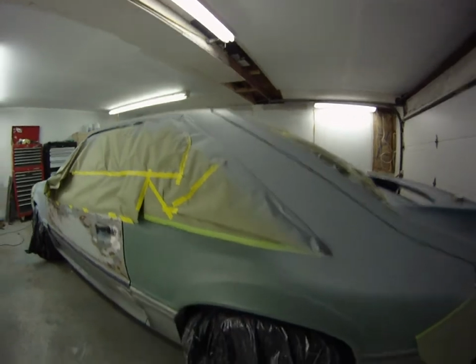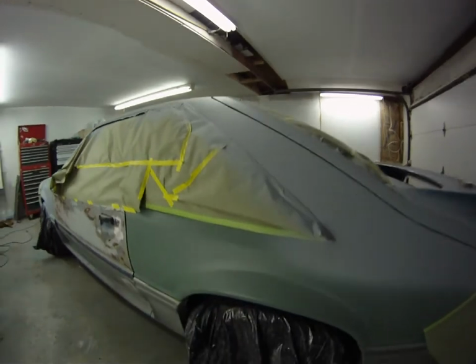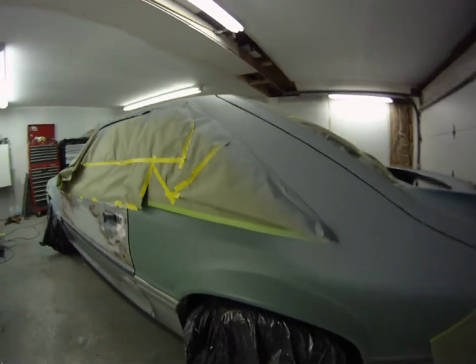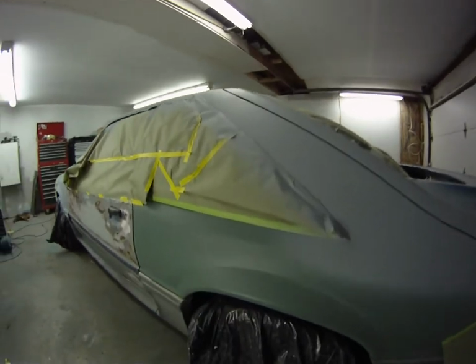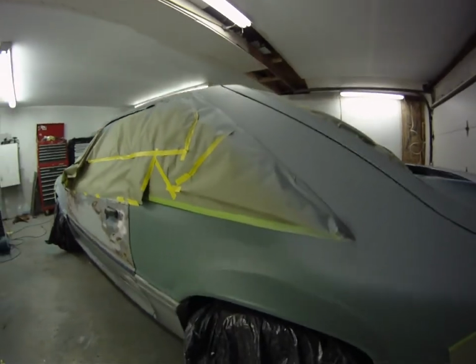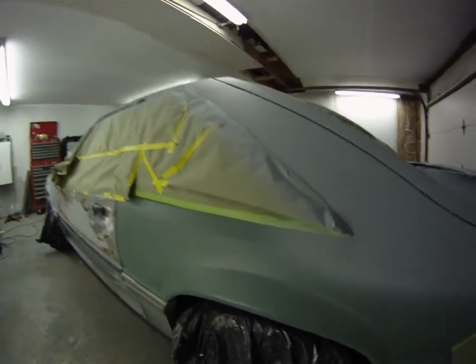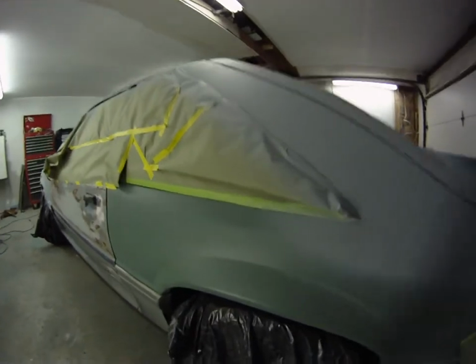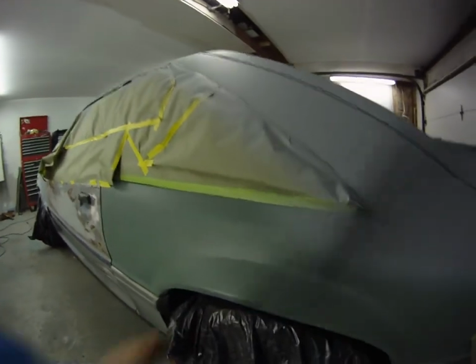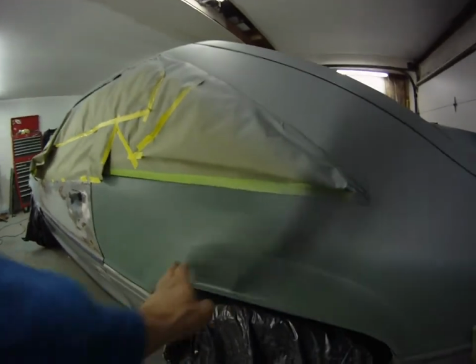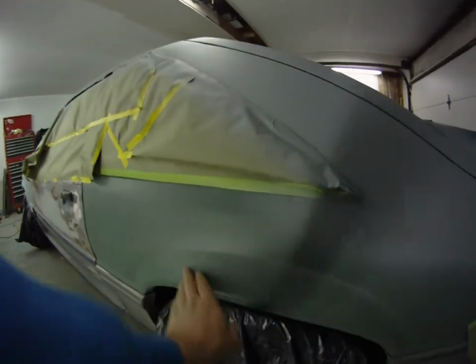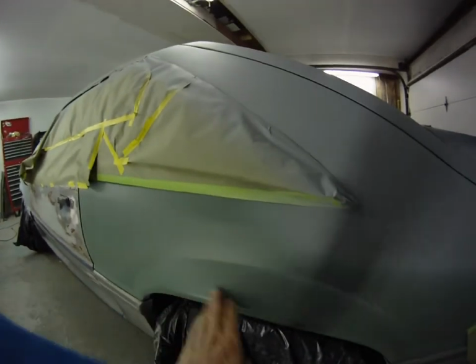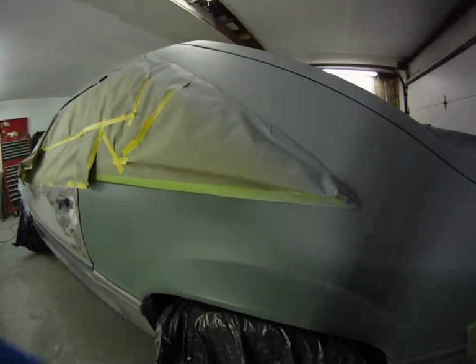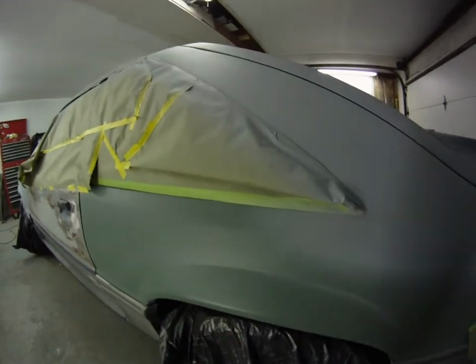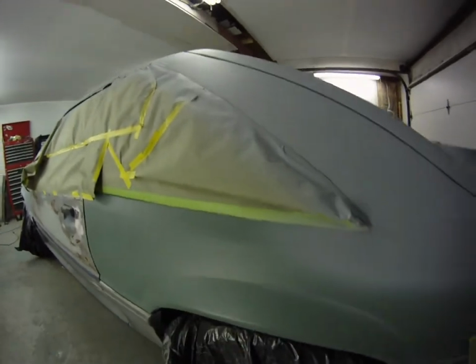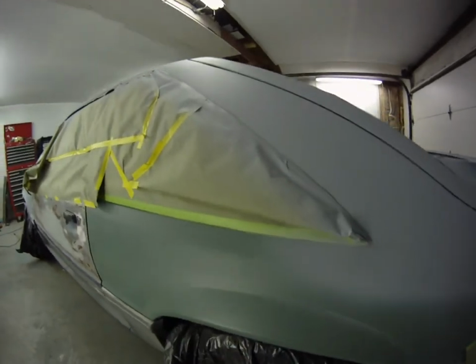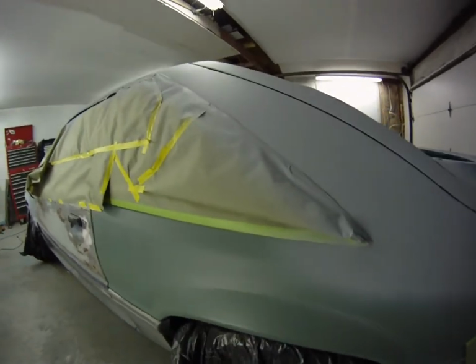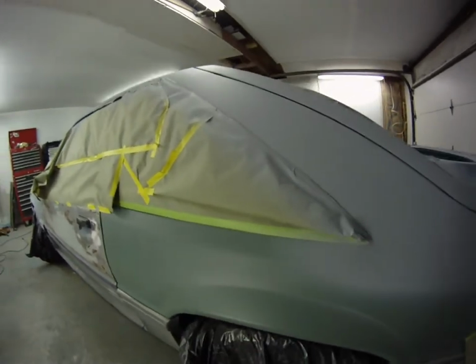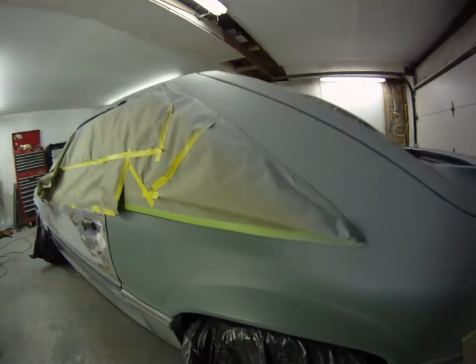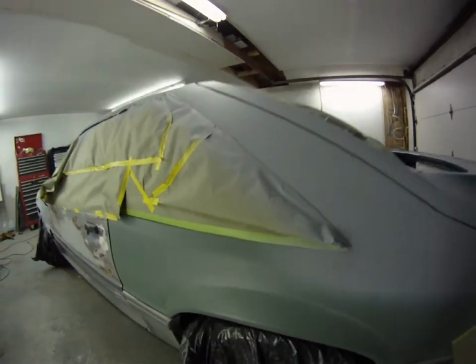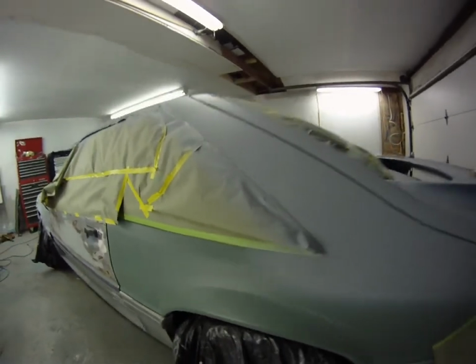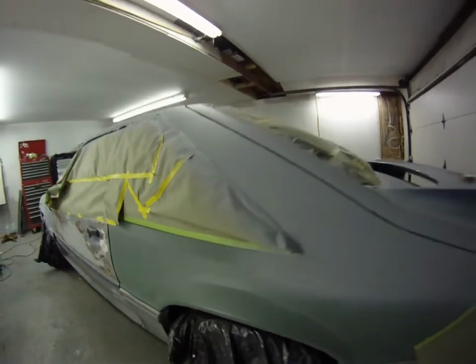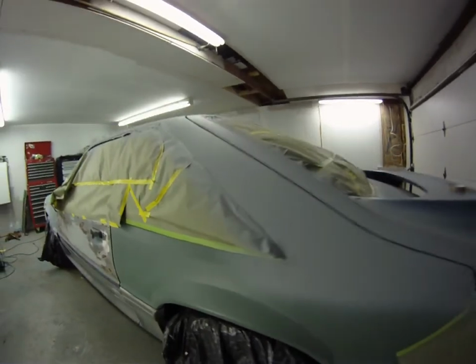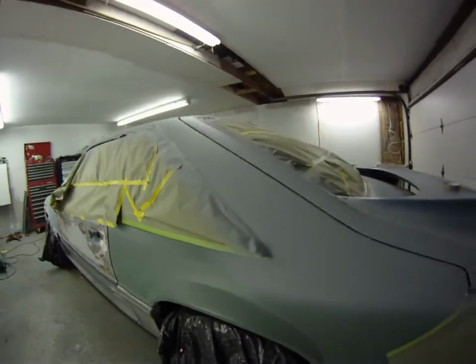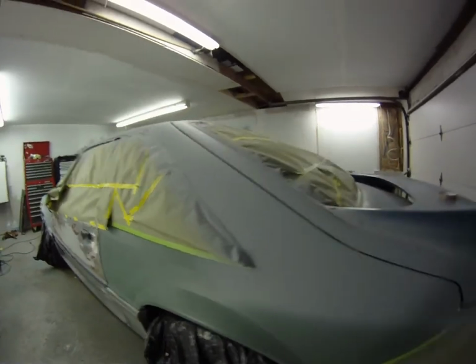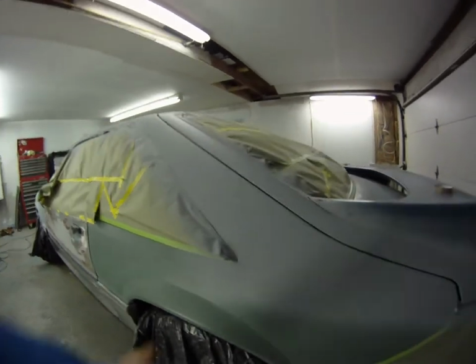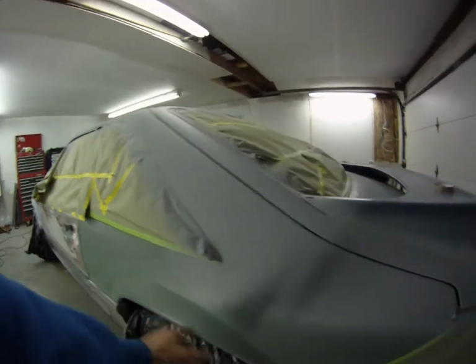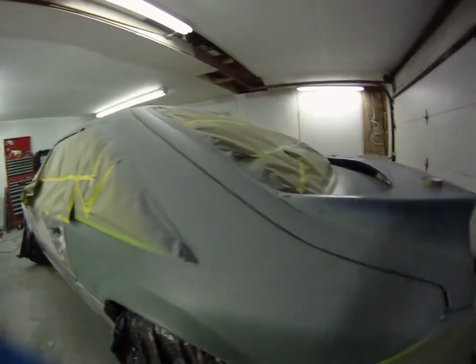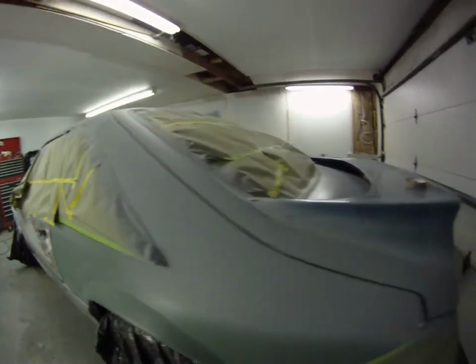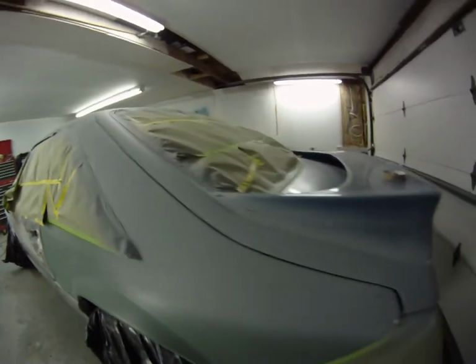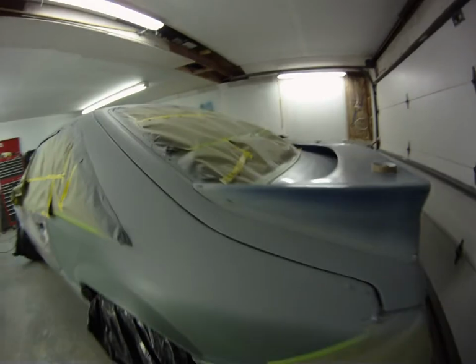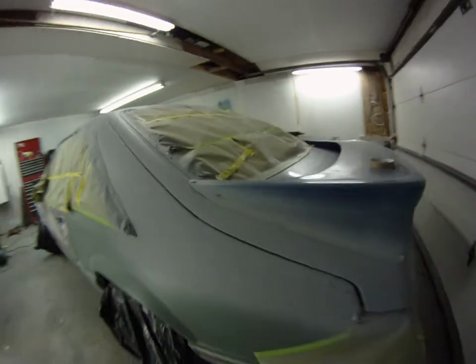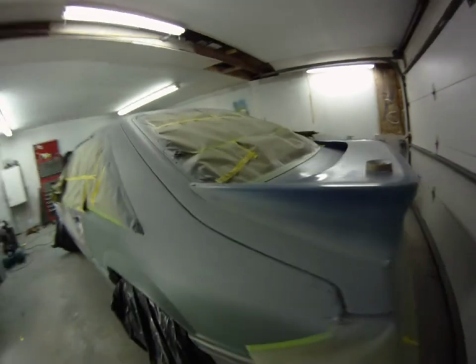The green primer you see on here is also self-etching primer, because I've sanded a lot of the paint off on that.